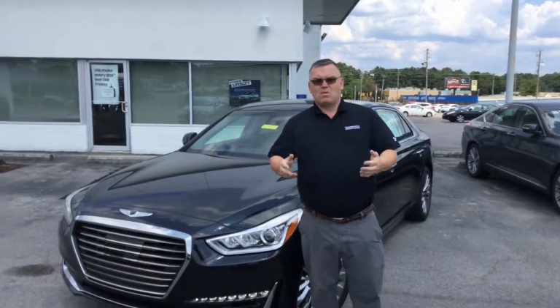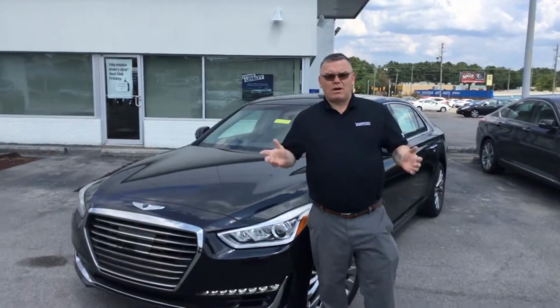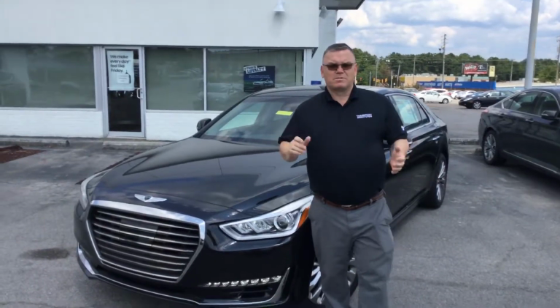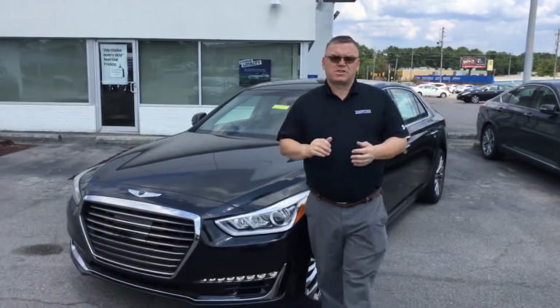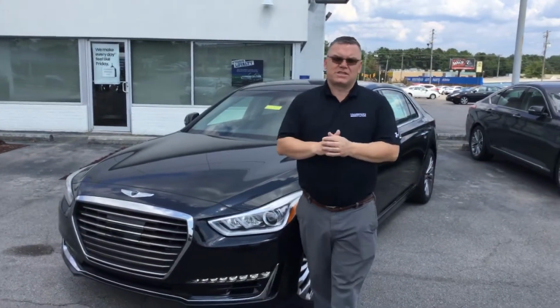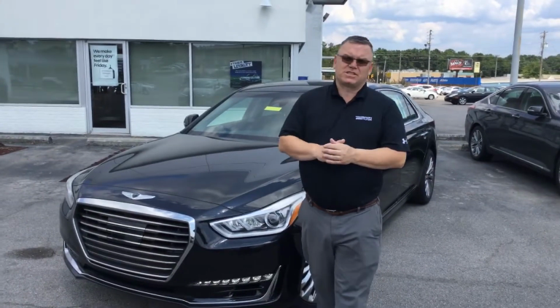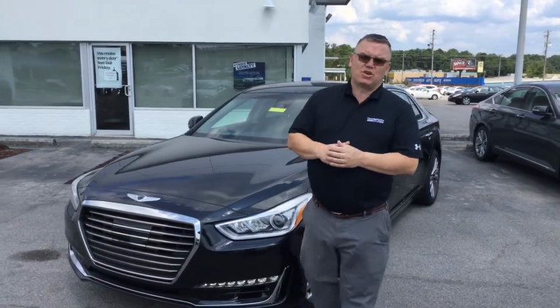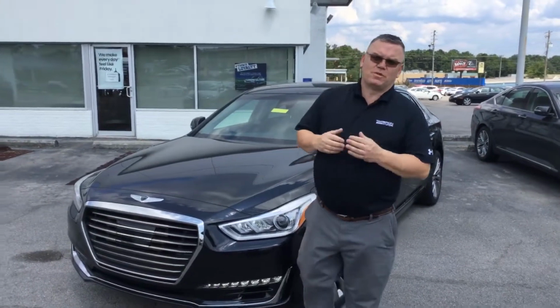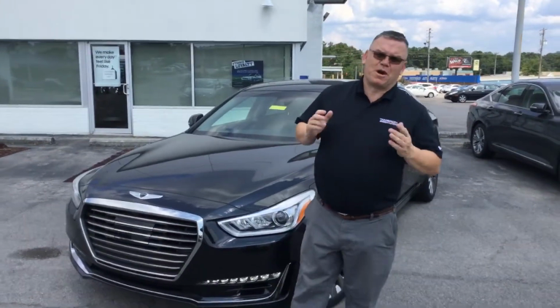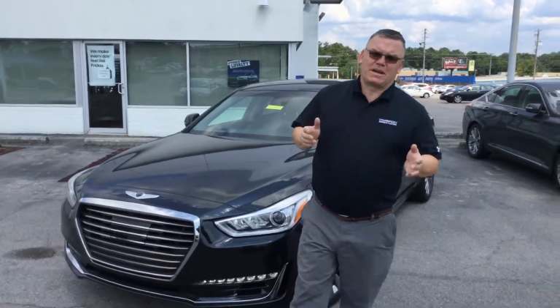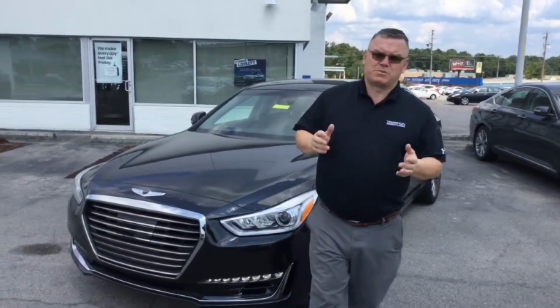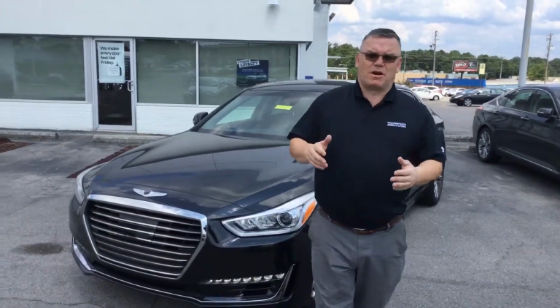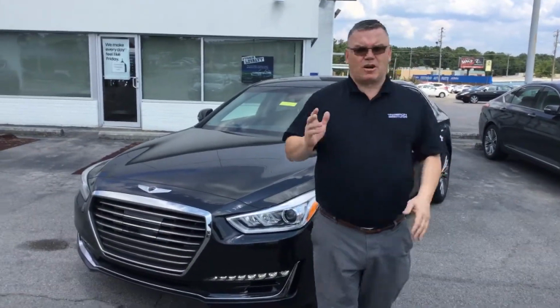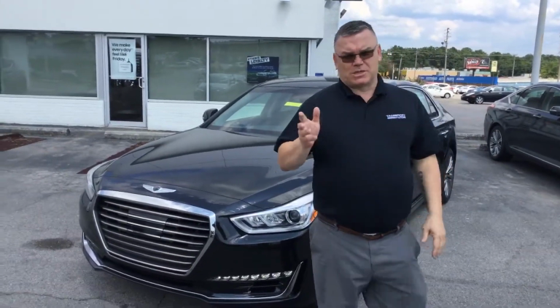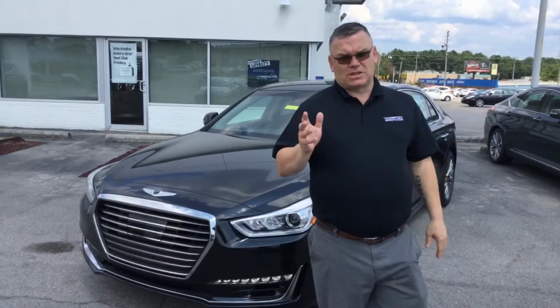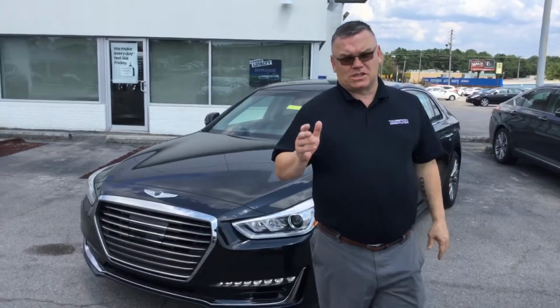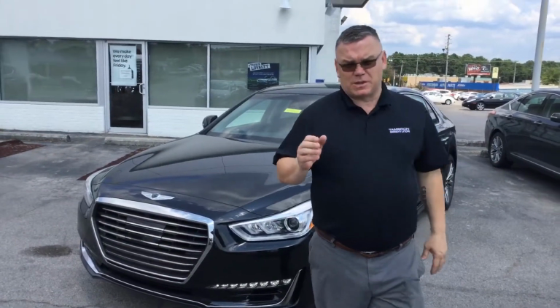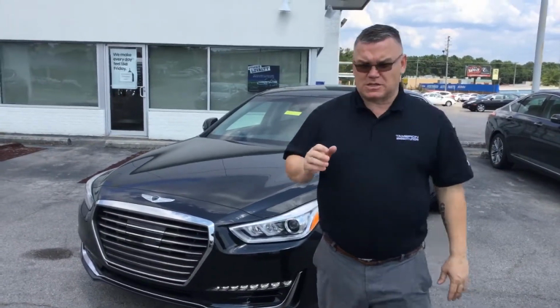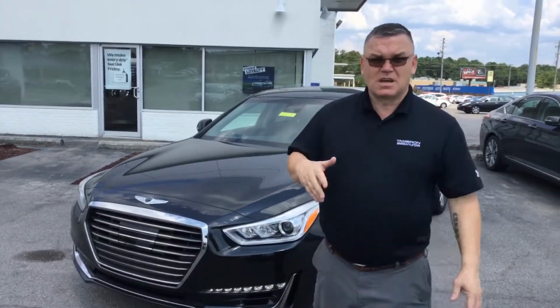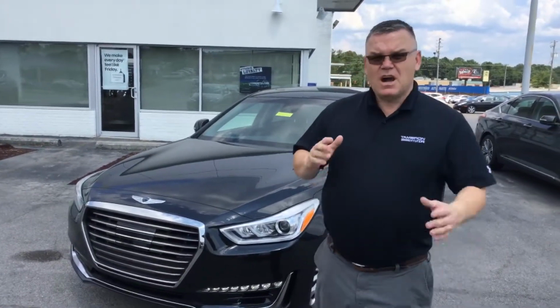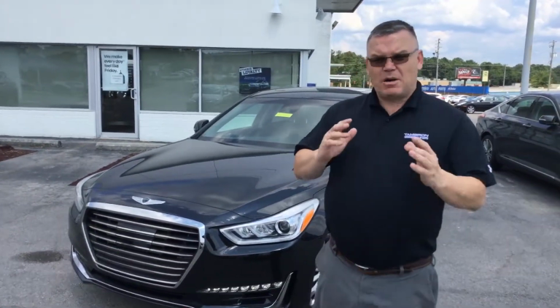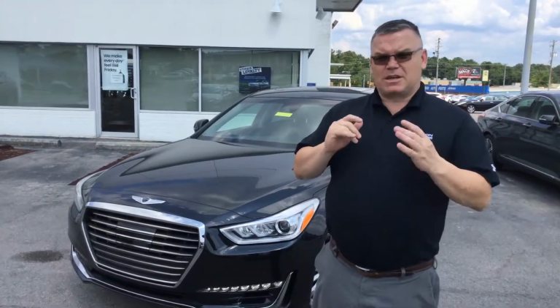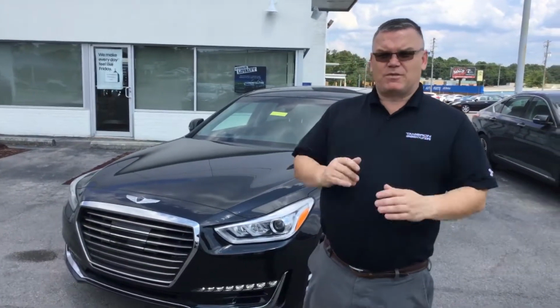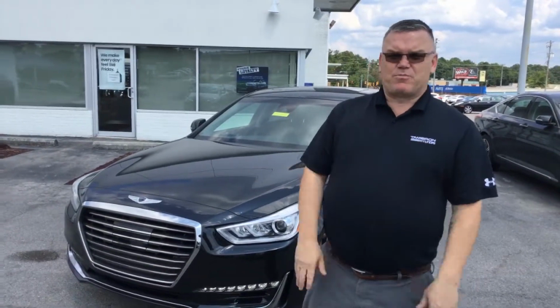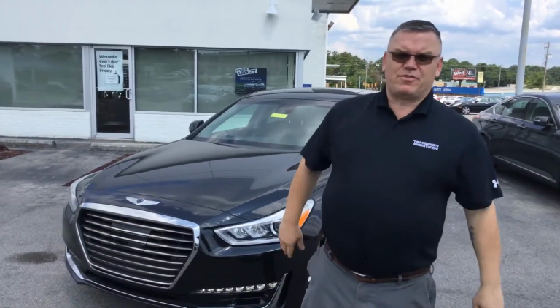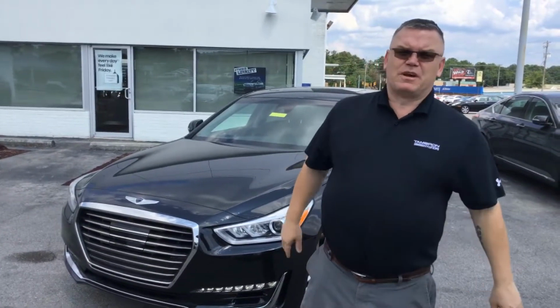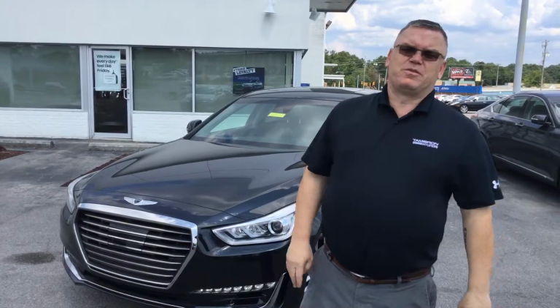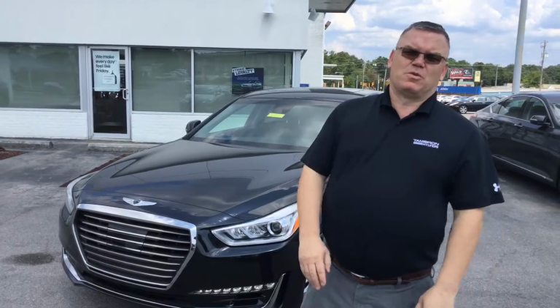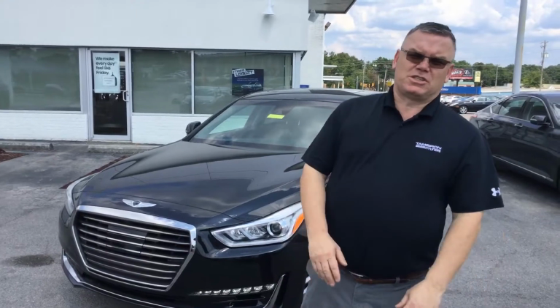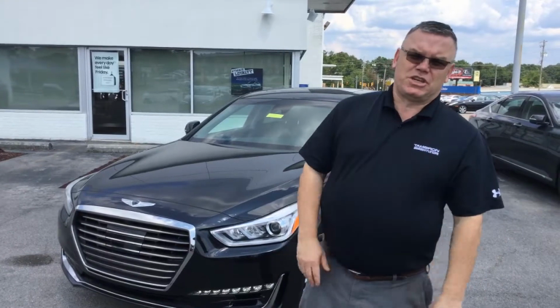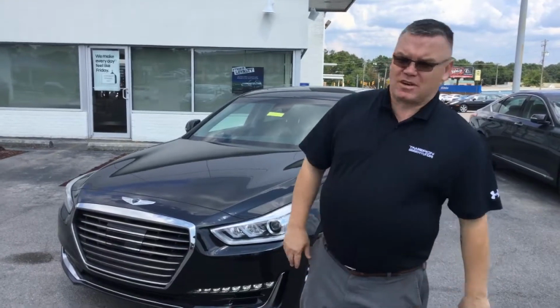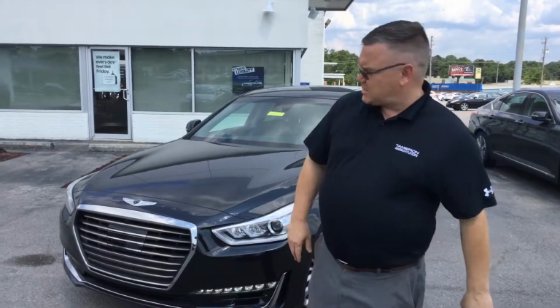Welcome to Genesis Hoover. My name's Mark, I'm a Genesis Specialist. I'm going to give you a brief overview on the G90.